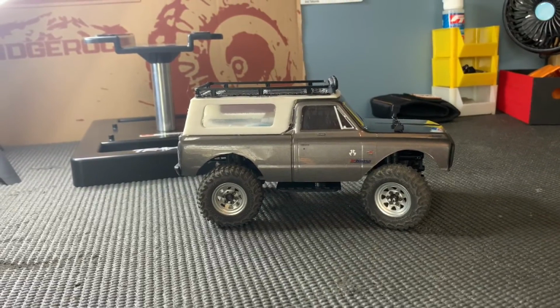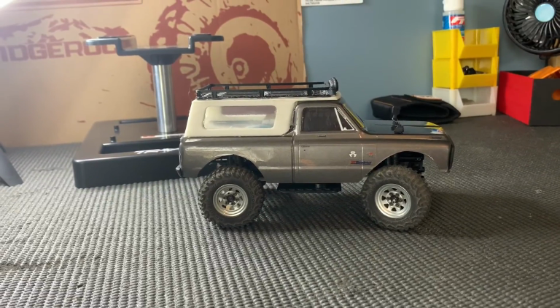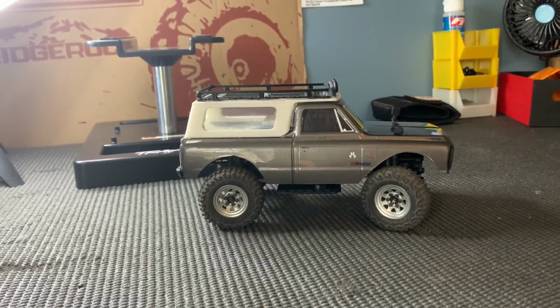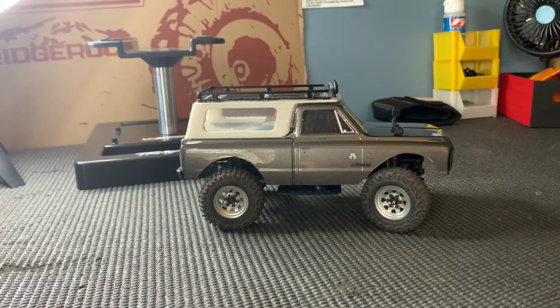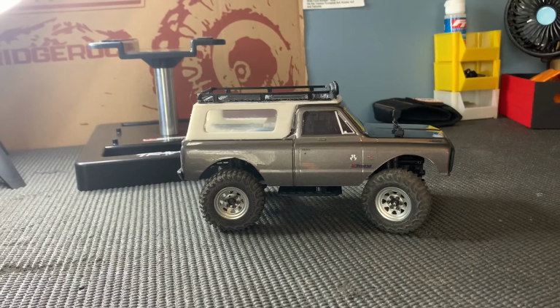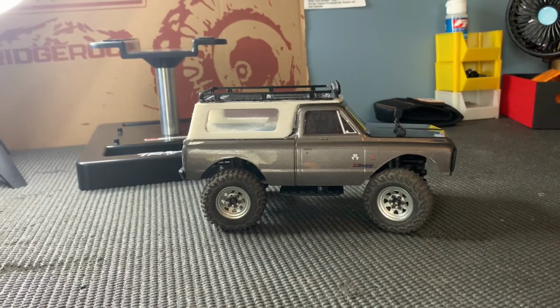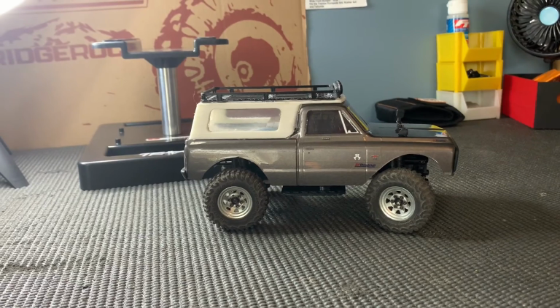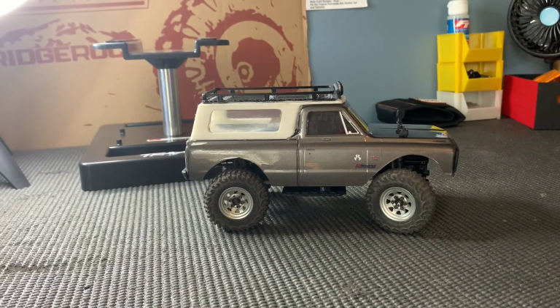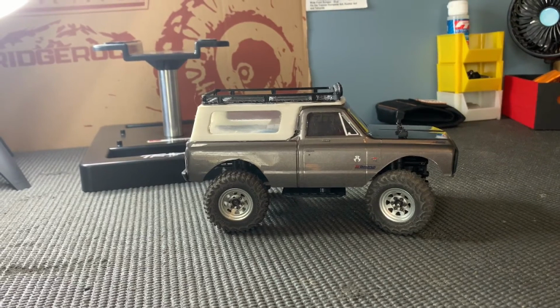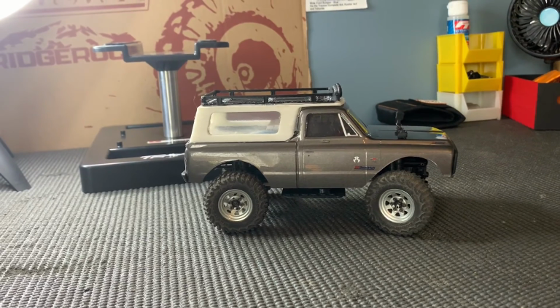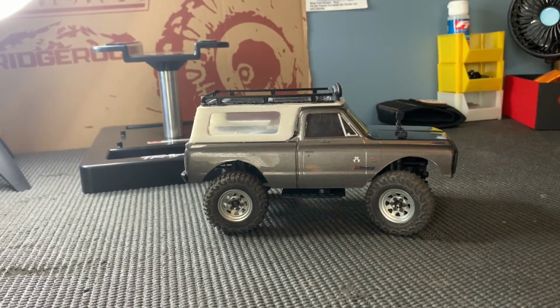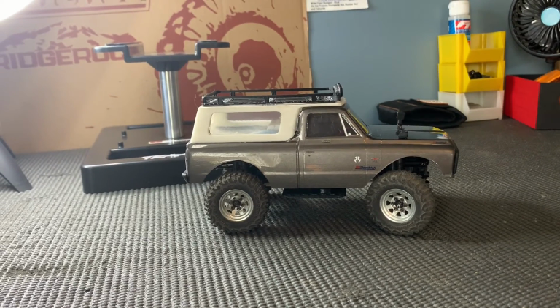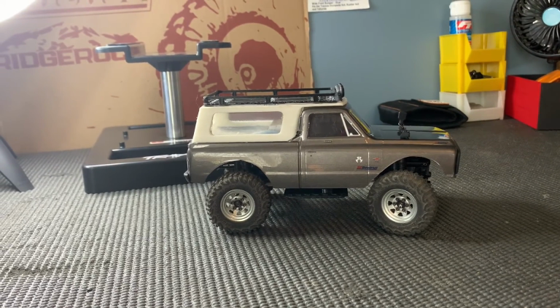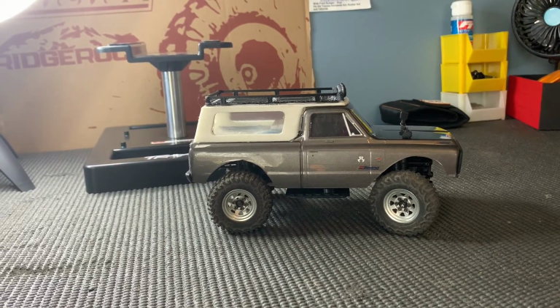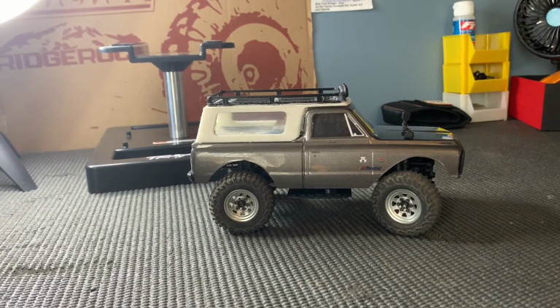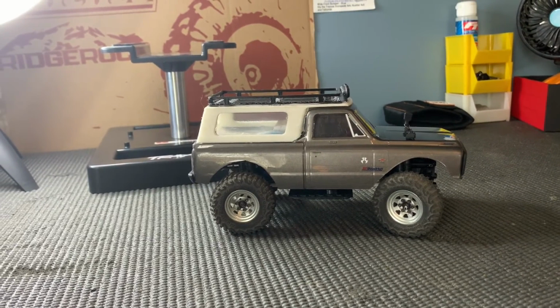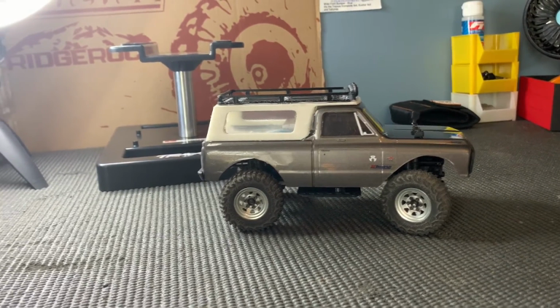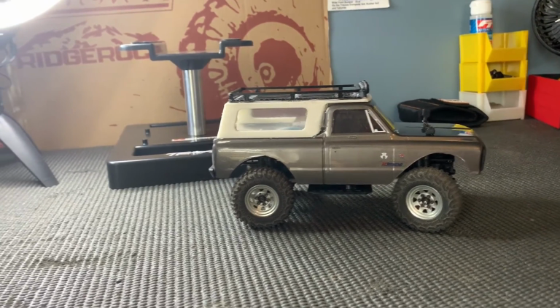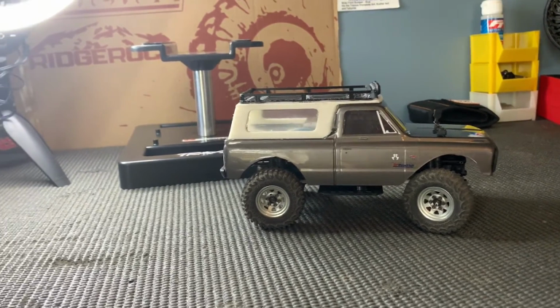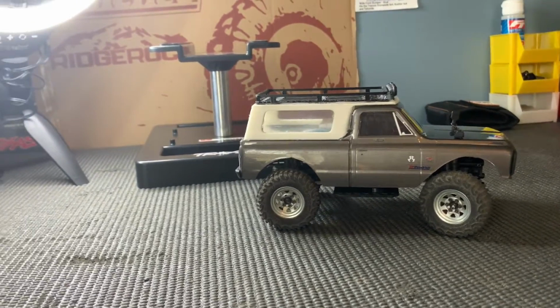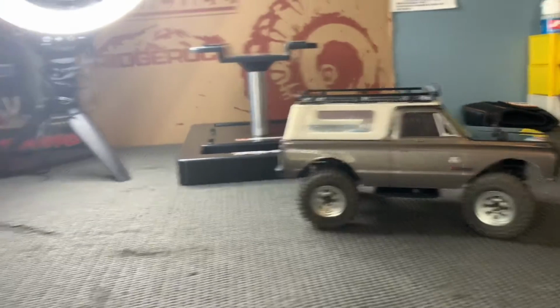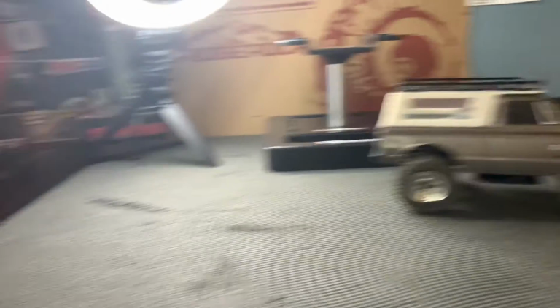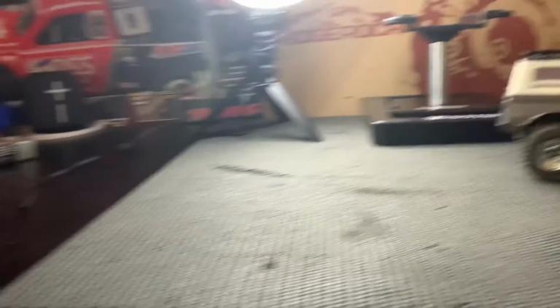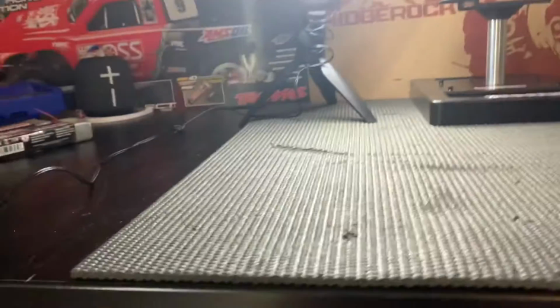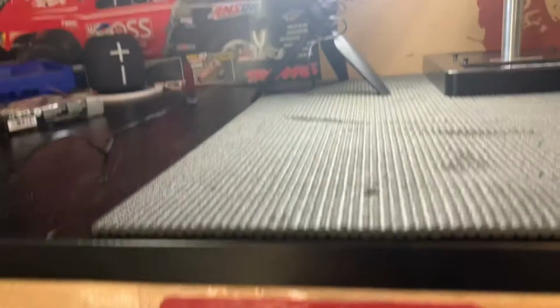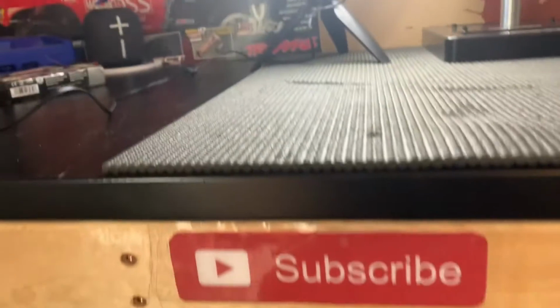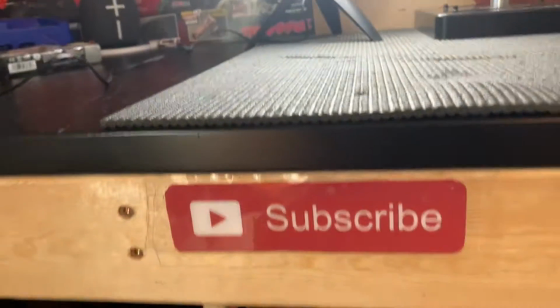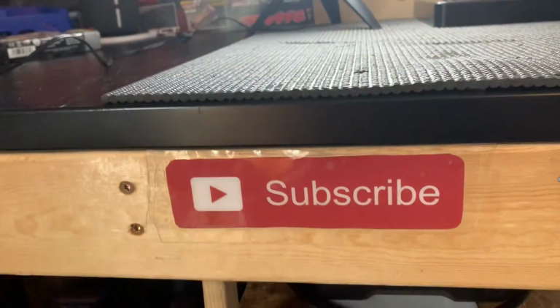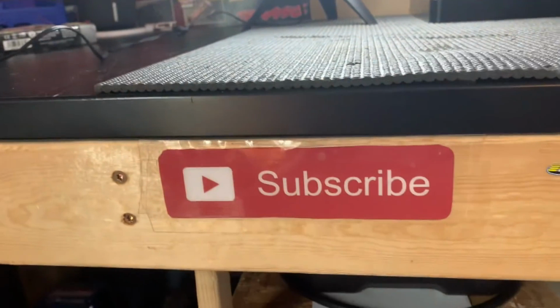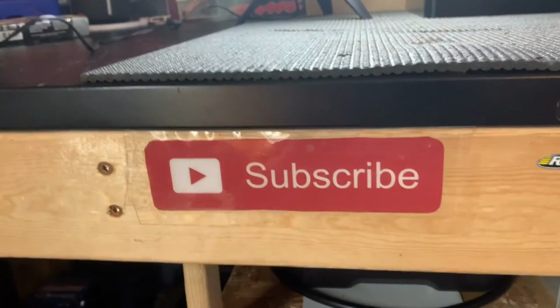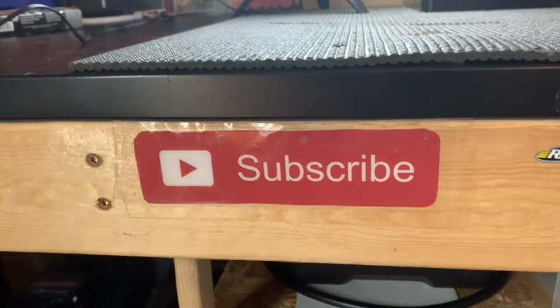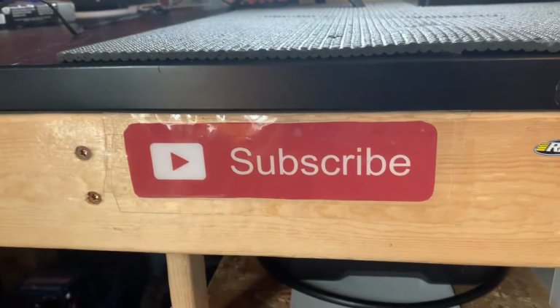So thank you for watching. Make sure to stay tuned to some of my other videos and make sure to subscribe.